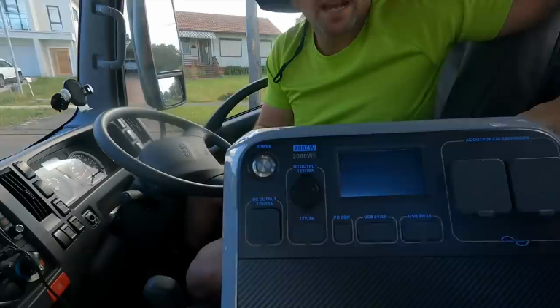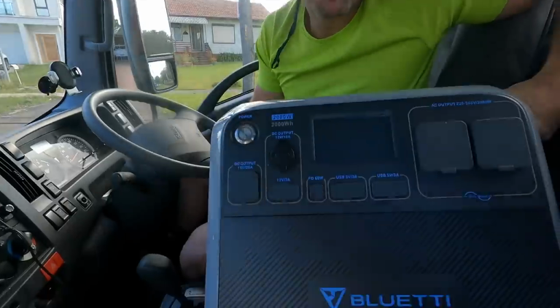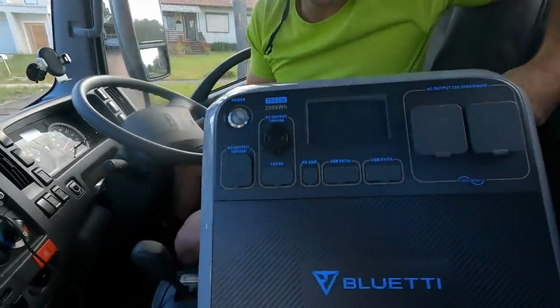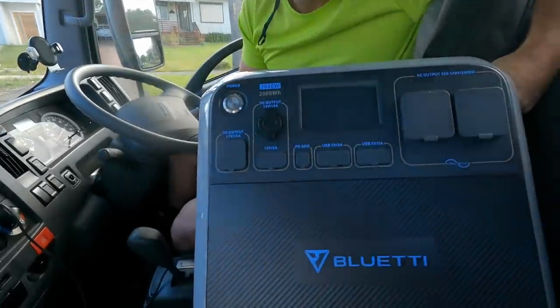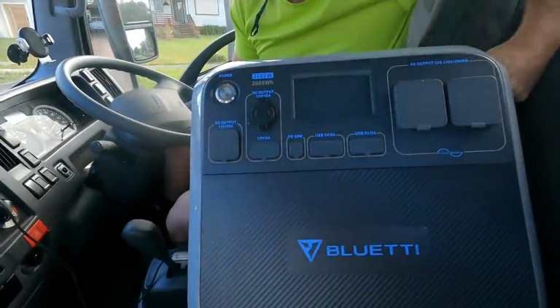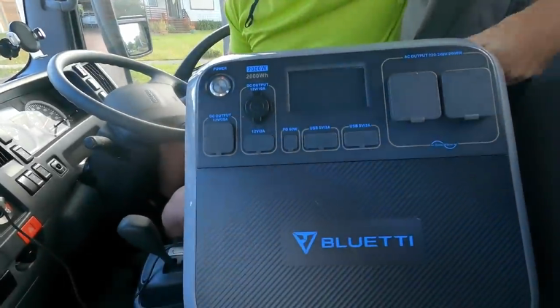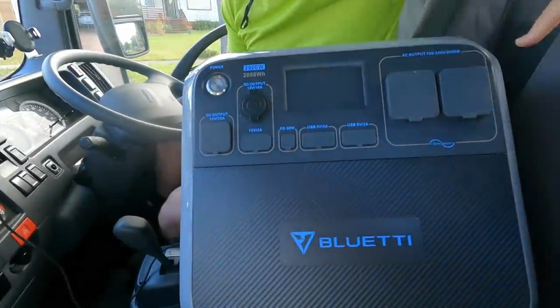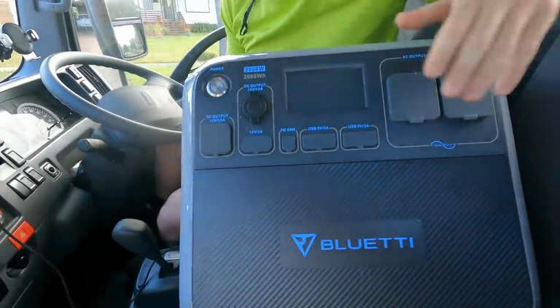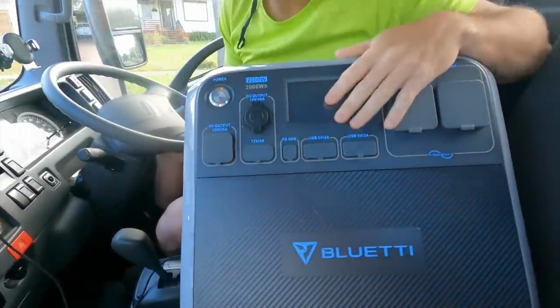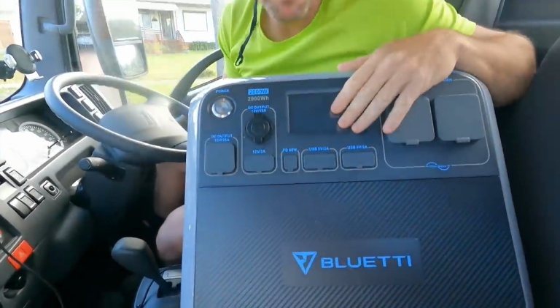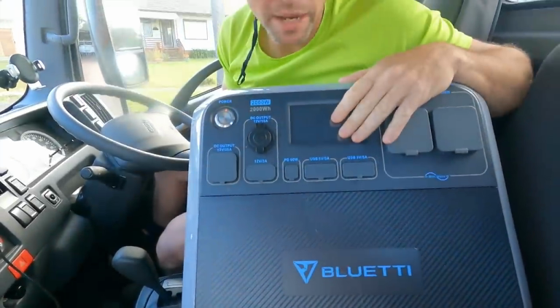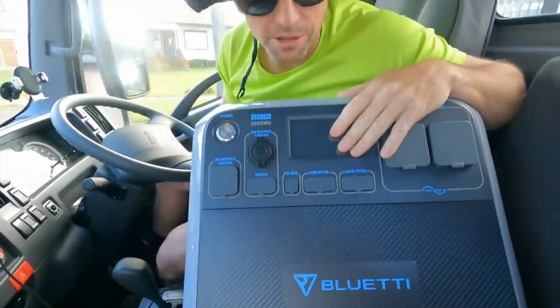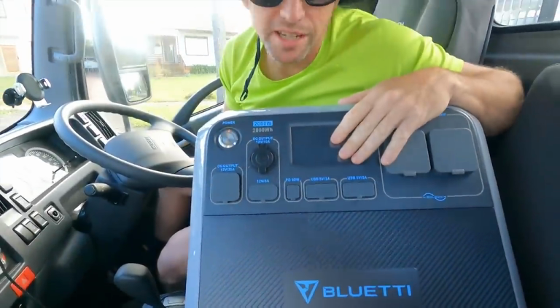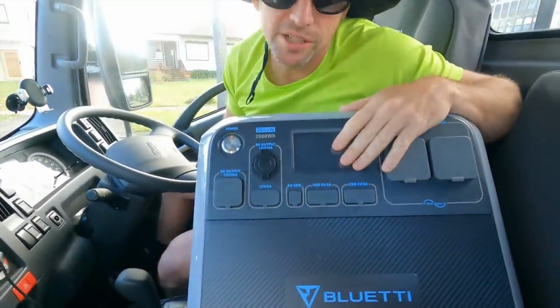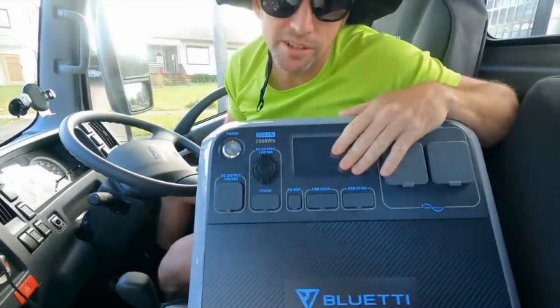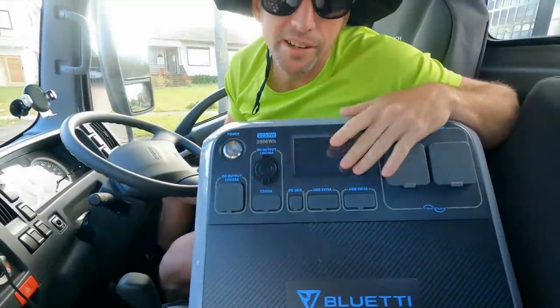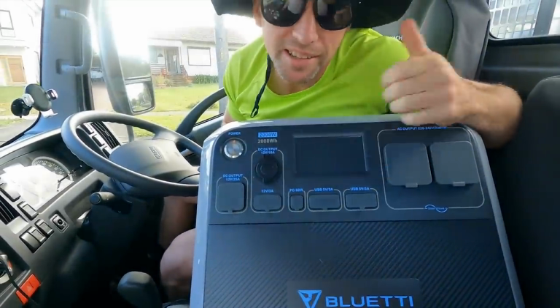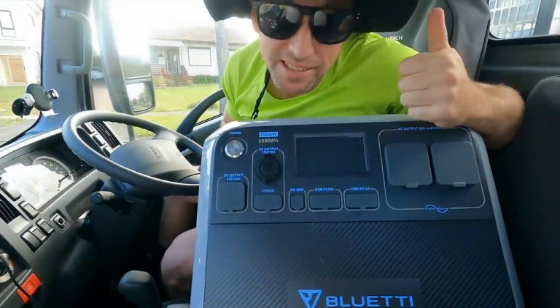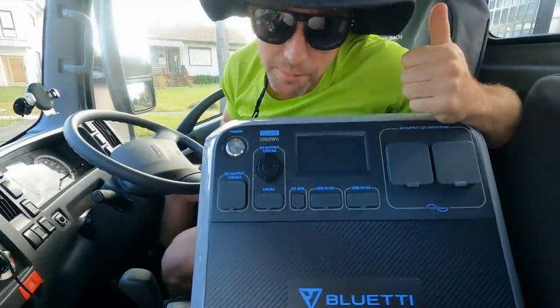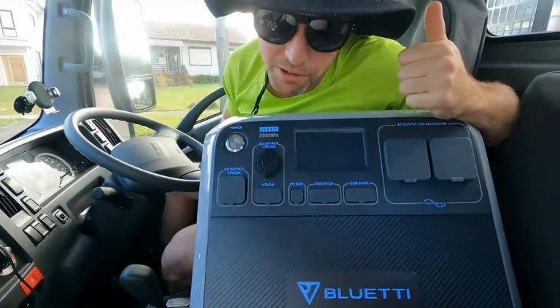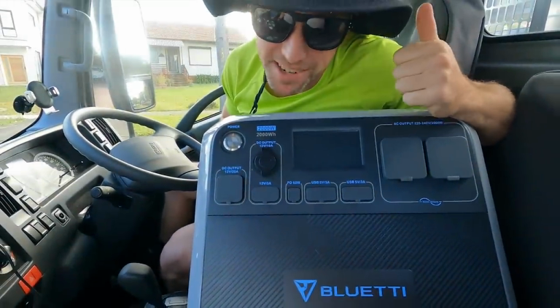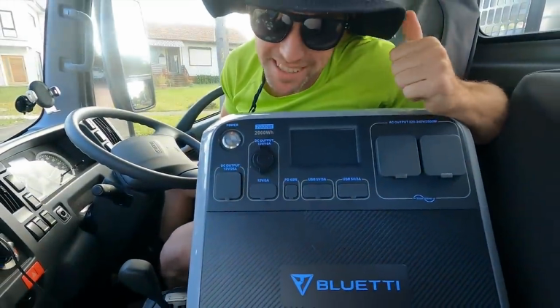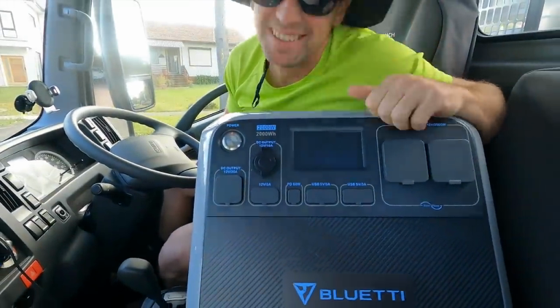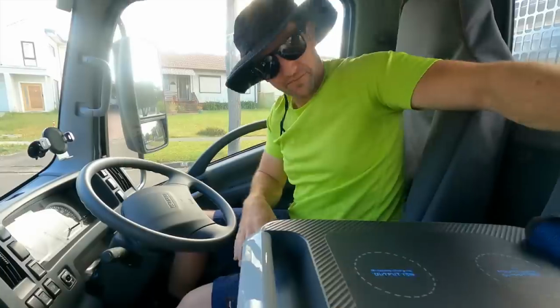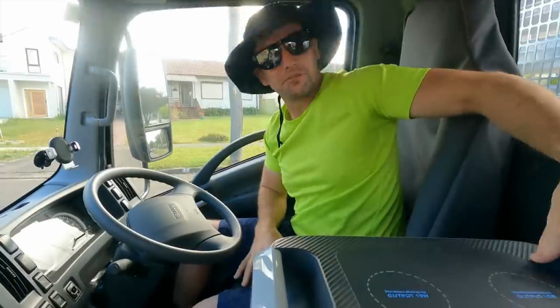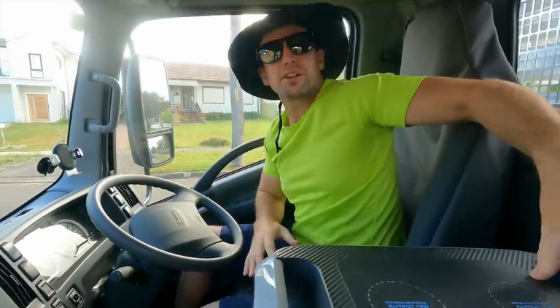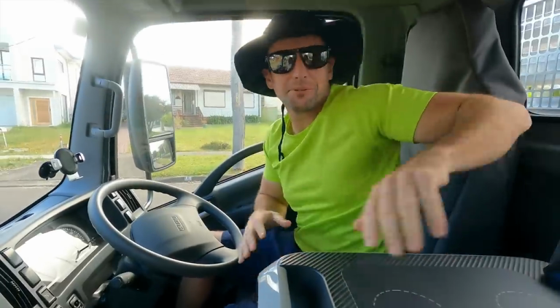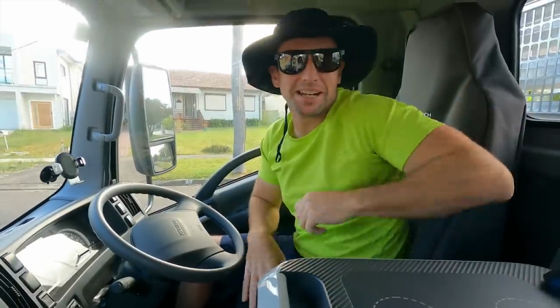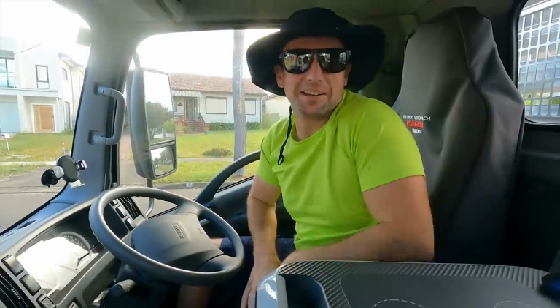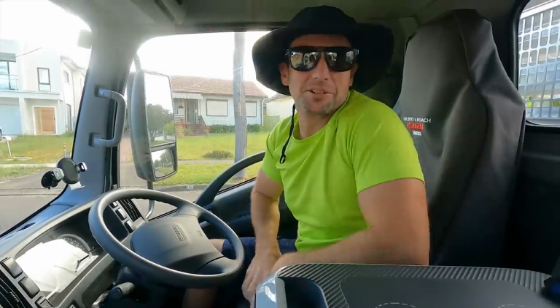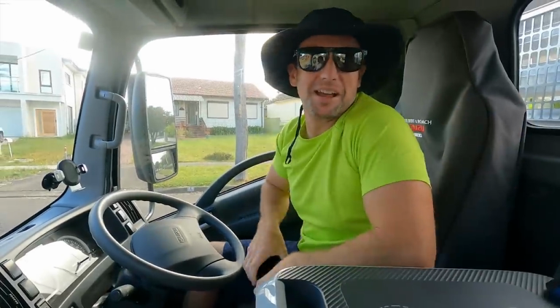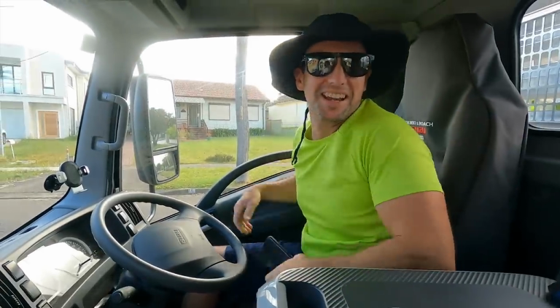Powered by the Bluetti power station. This is going to be crazy. I feel like we're going to get knocked back.